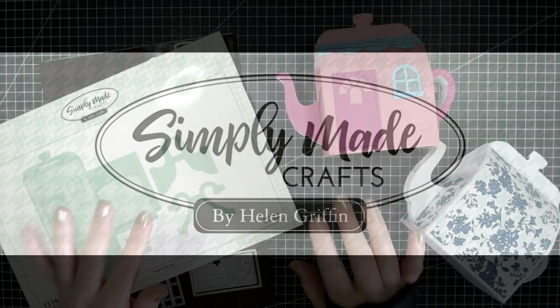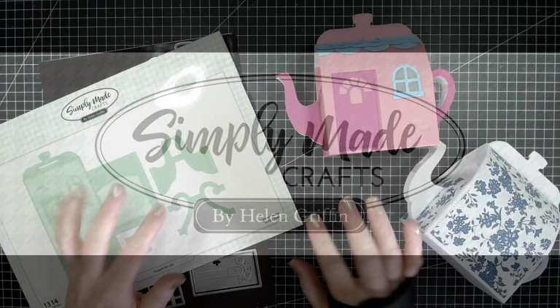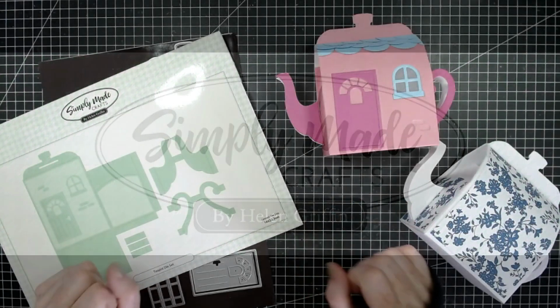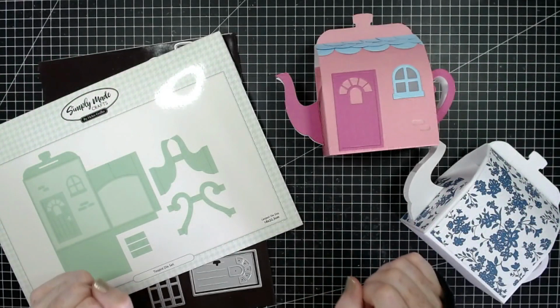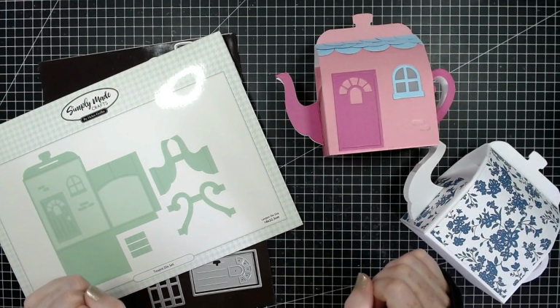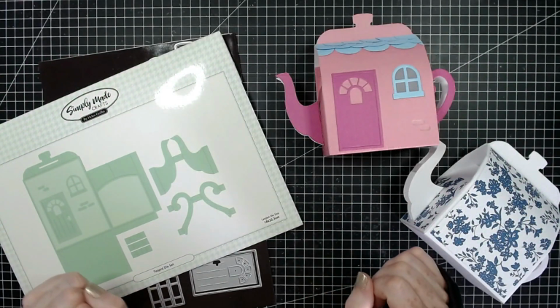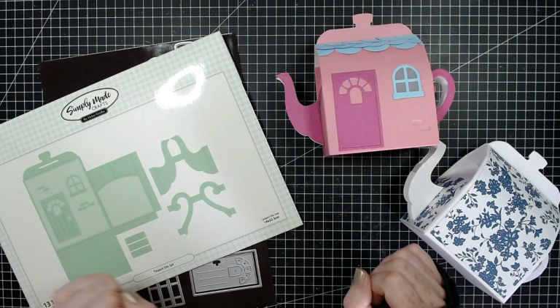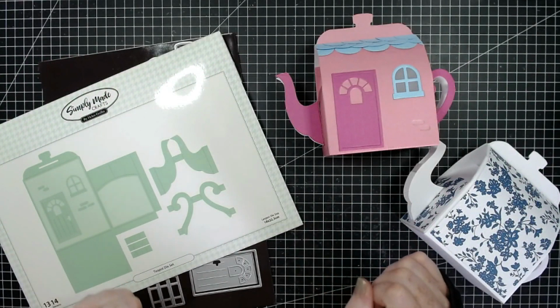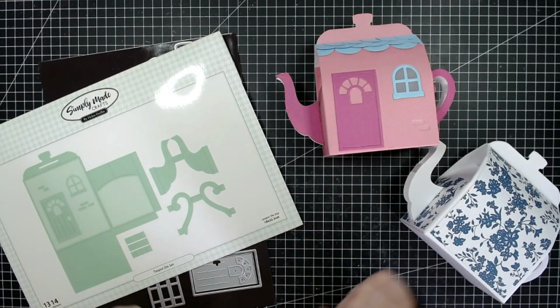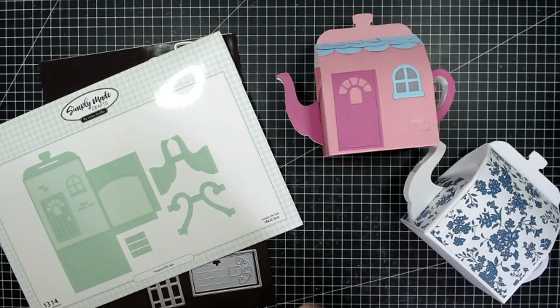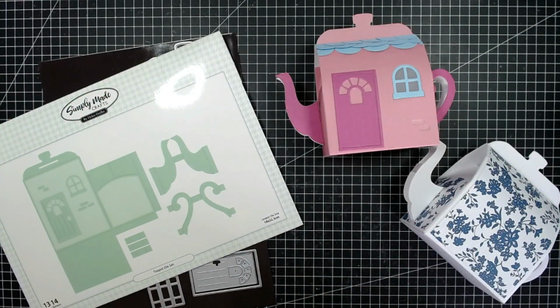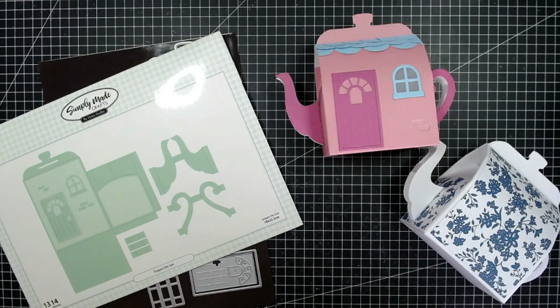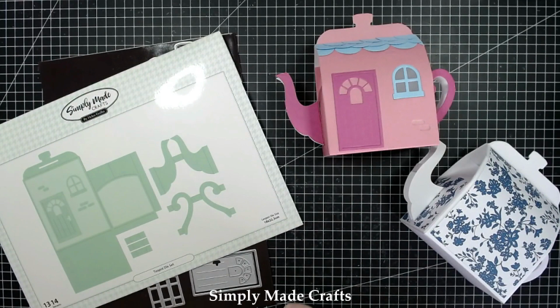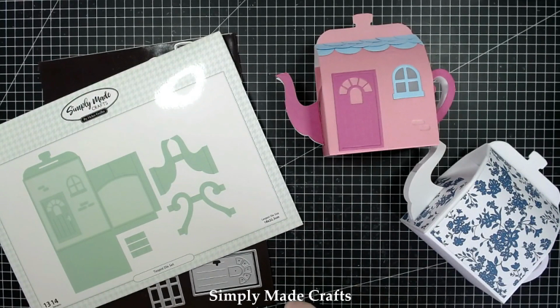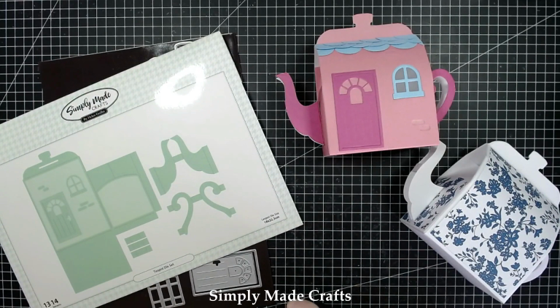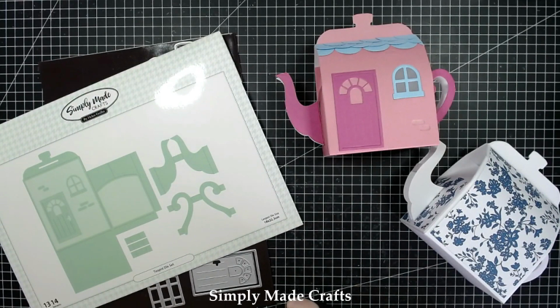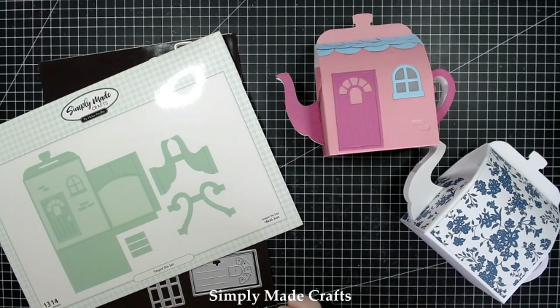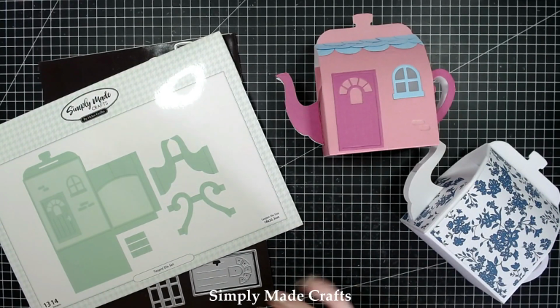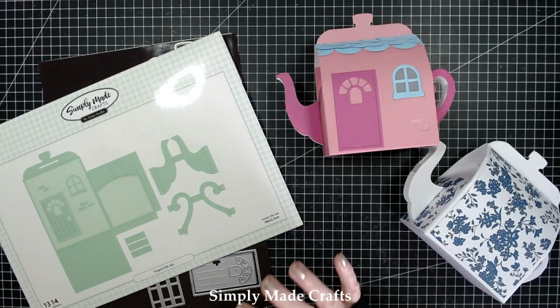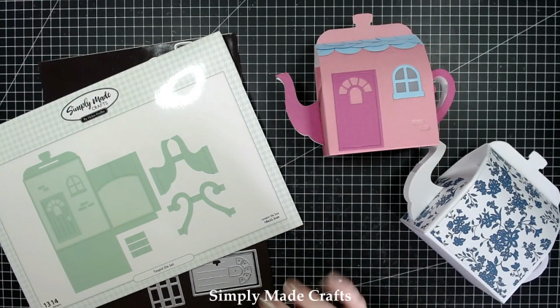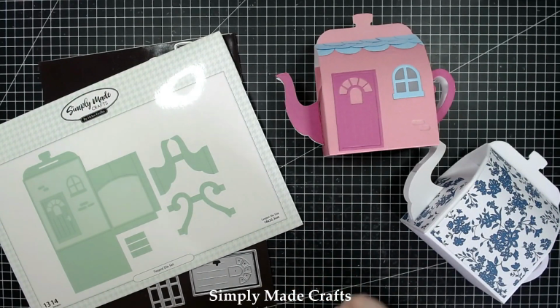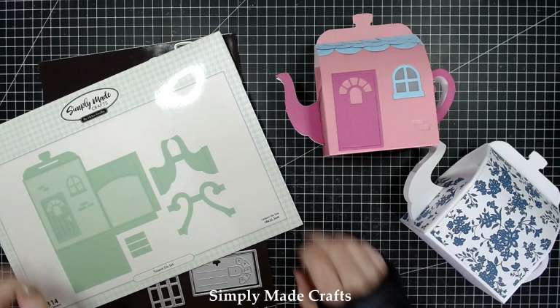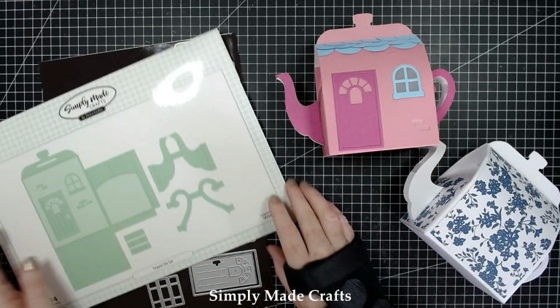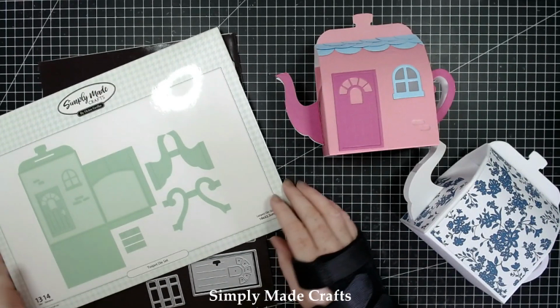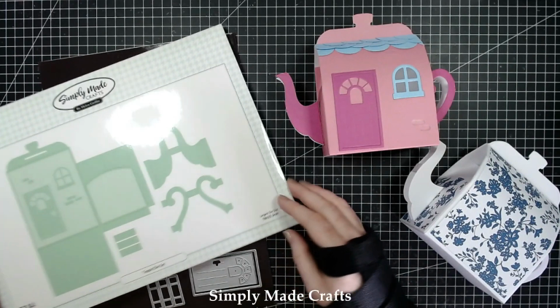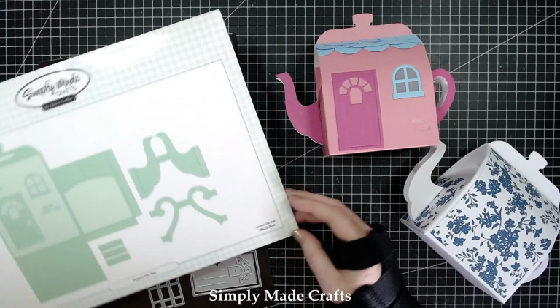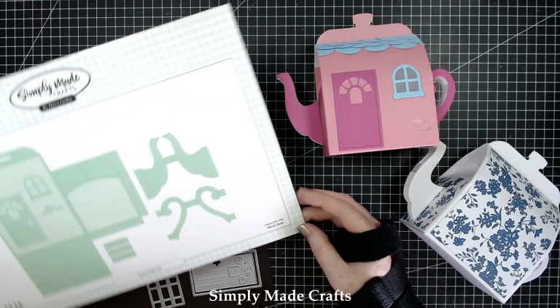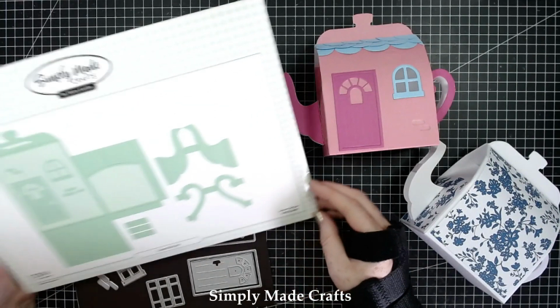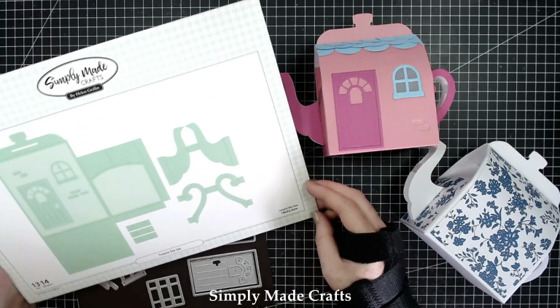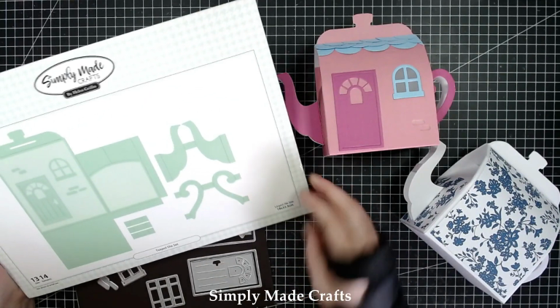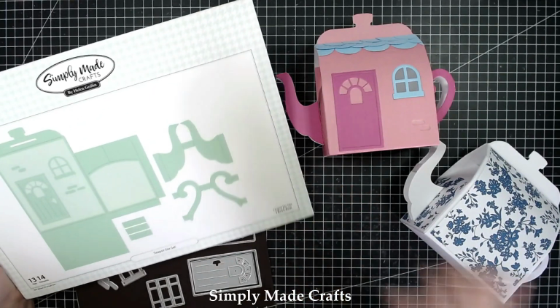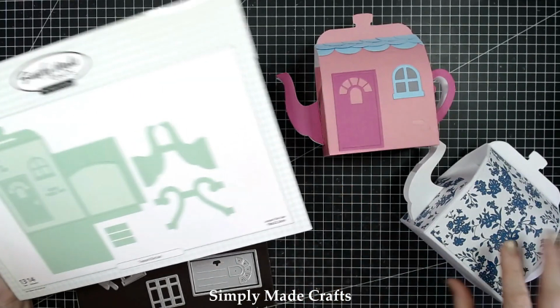Hi everyone, it's Helen here and thank you for joining me today. So today we're going to be making a teapot die set.